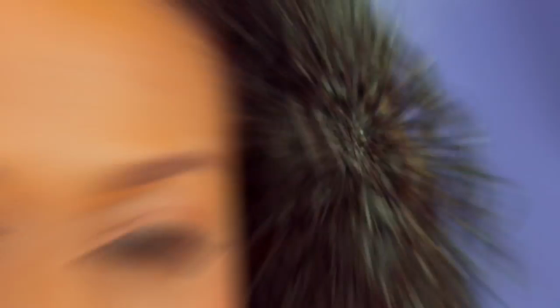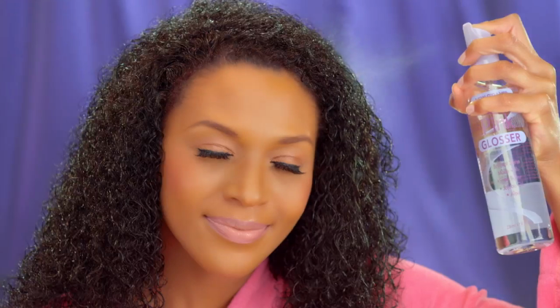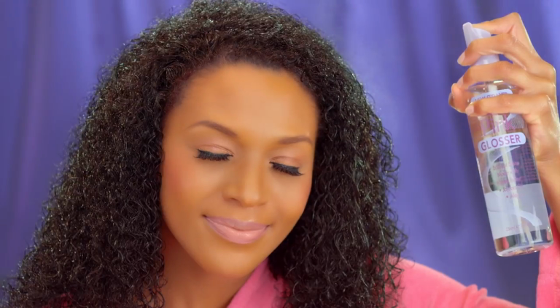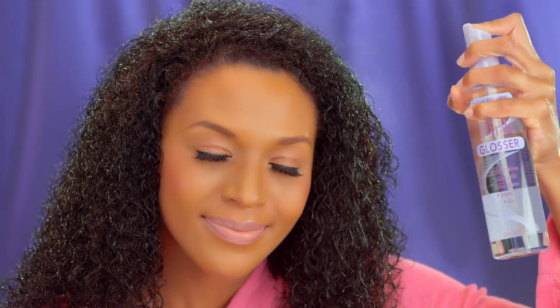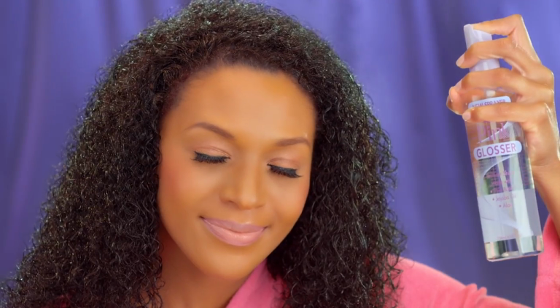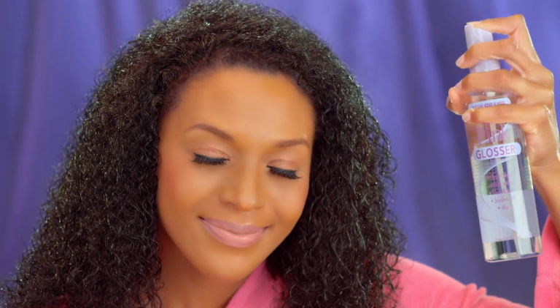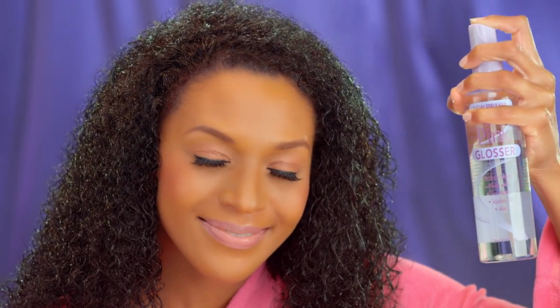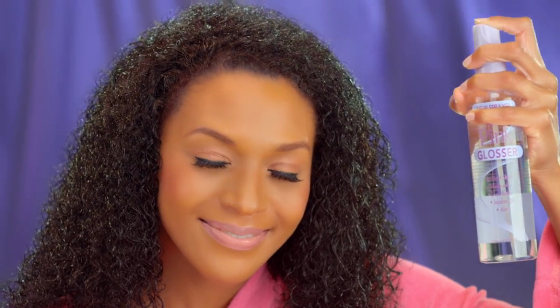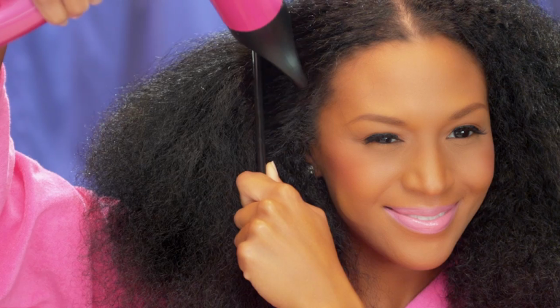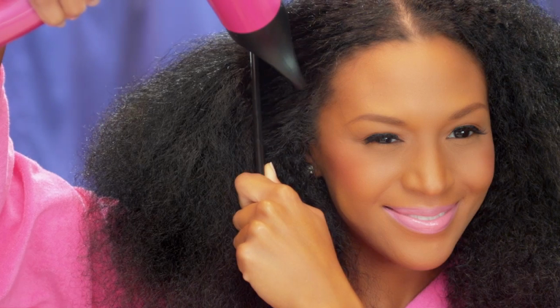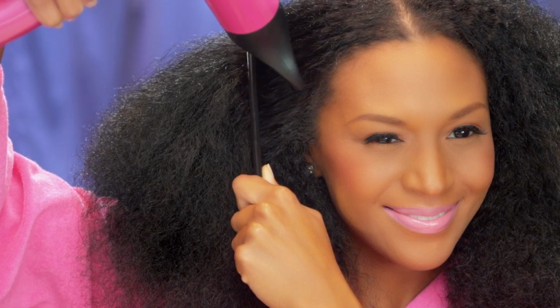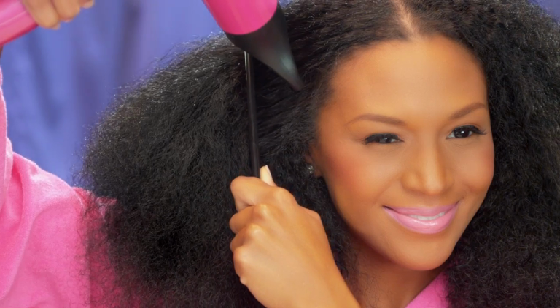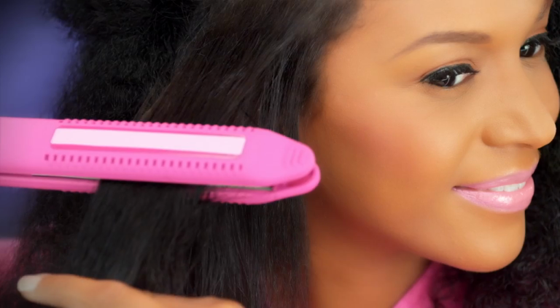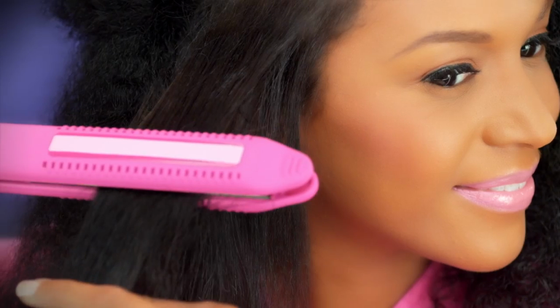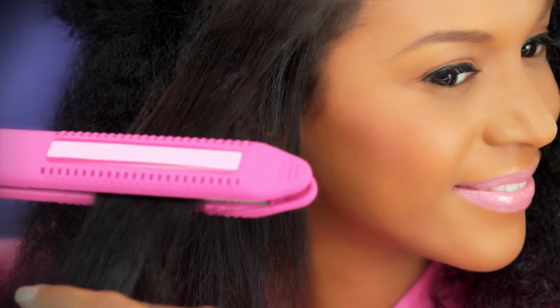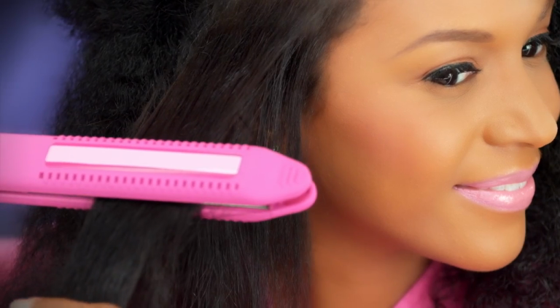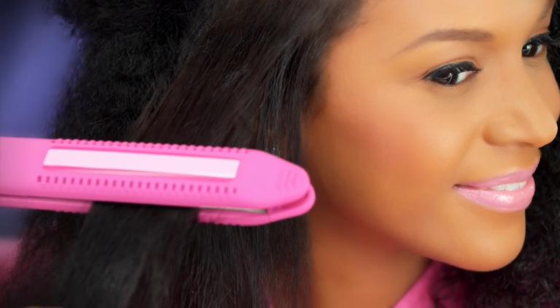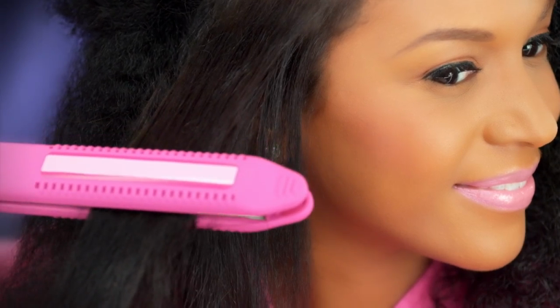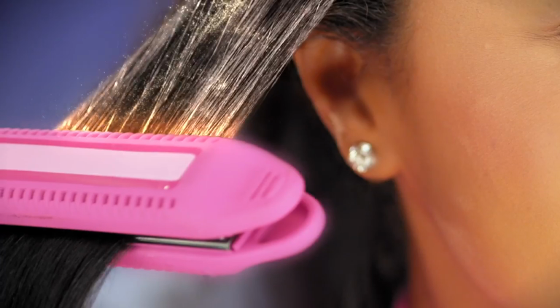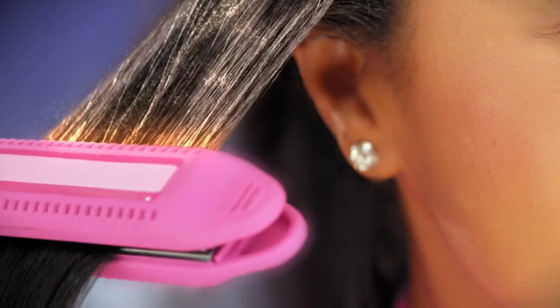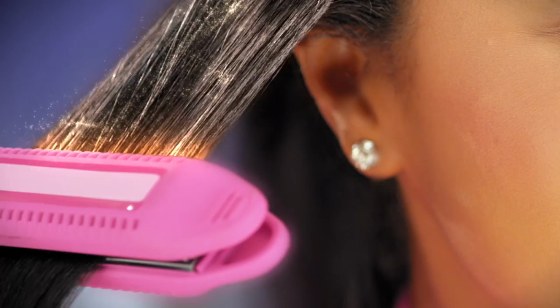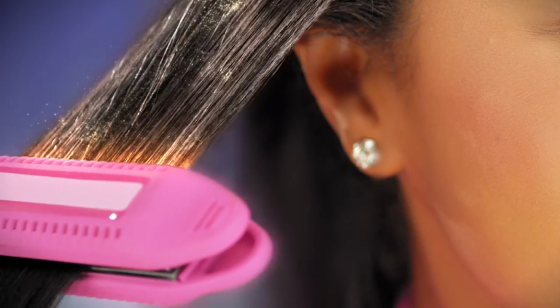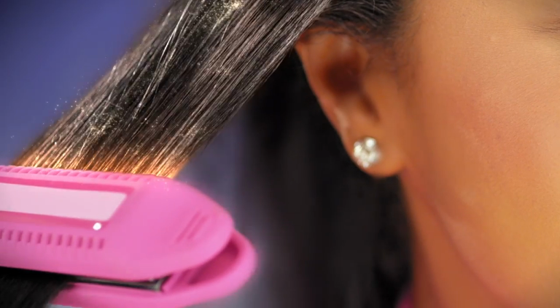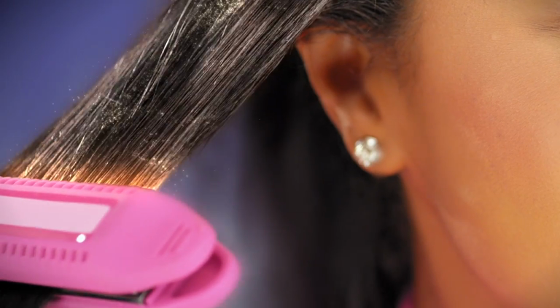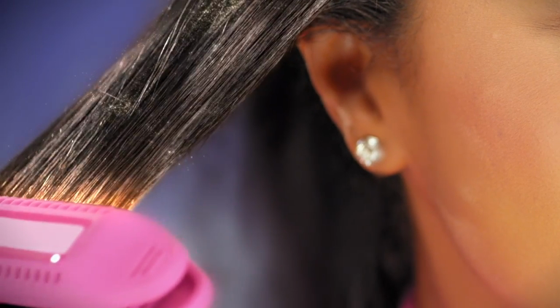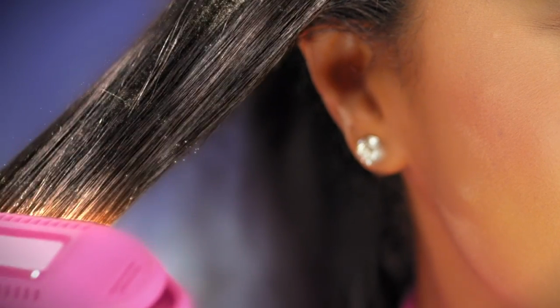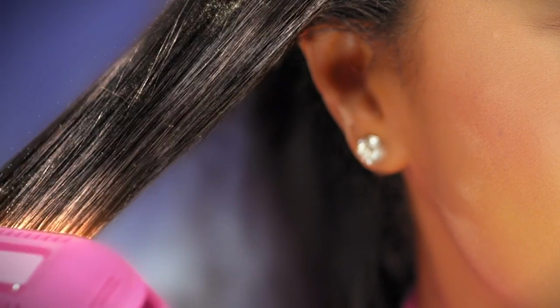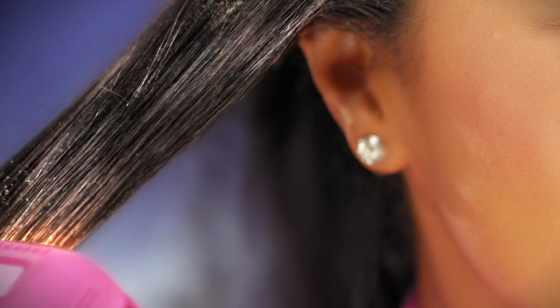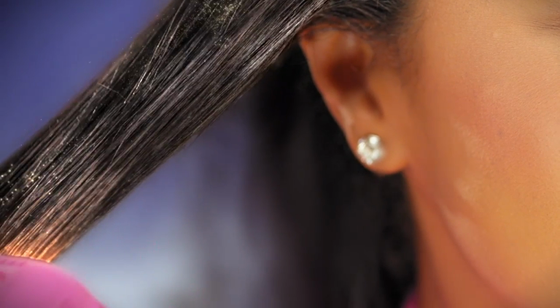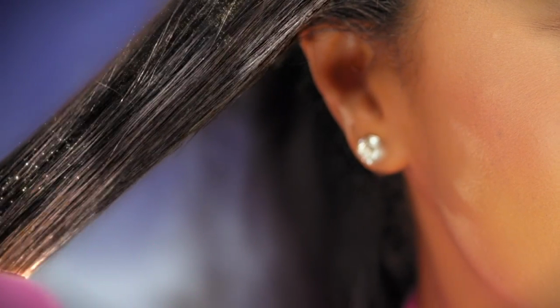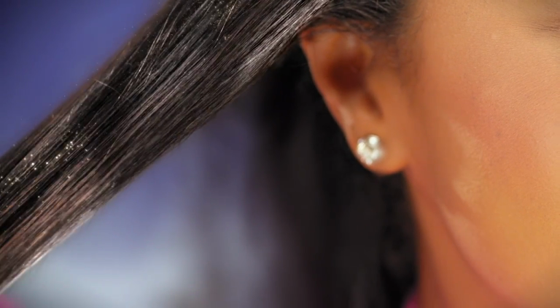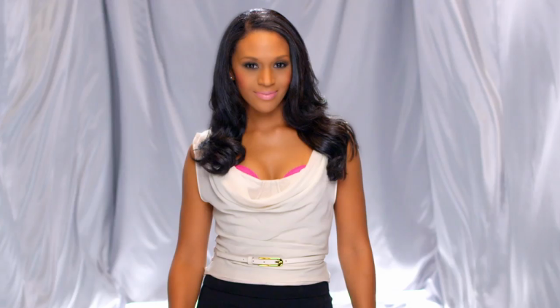Simply apply Pink Glosser, blow dry, section, and silken your way to luxurious softness.